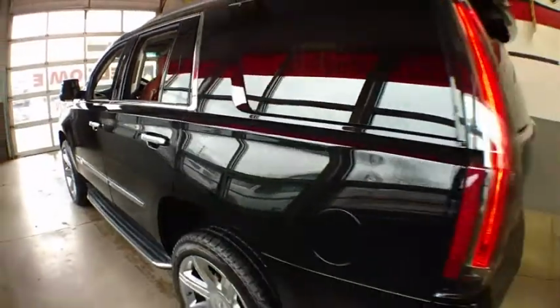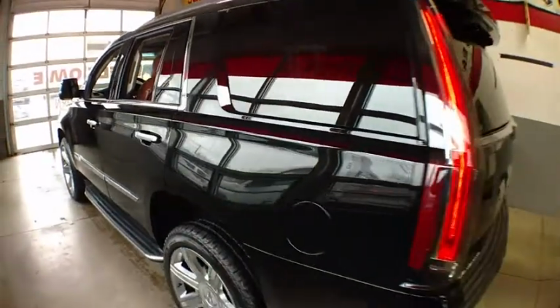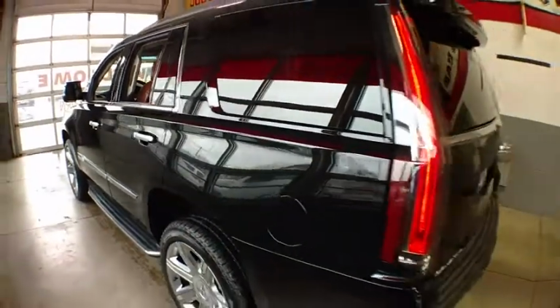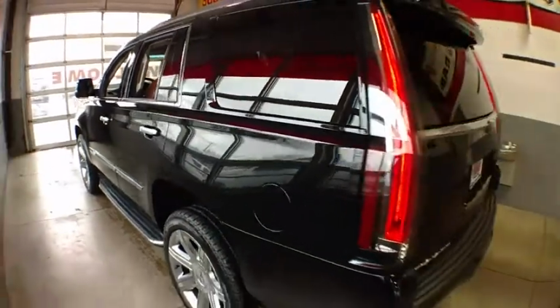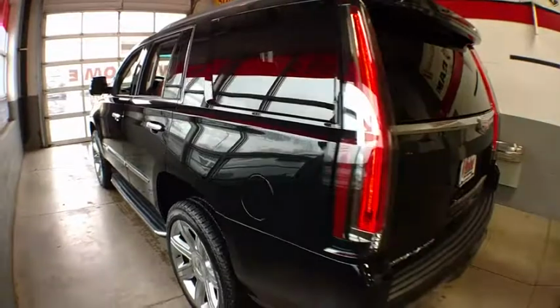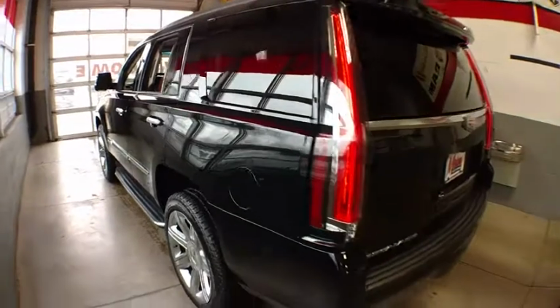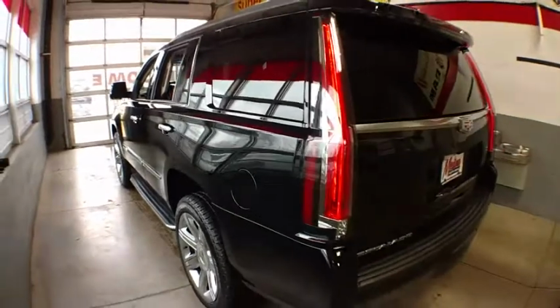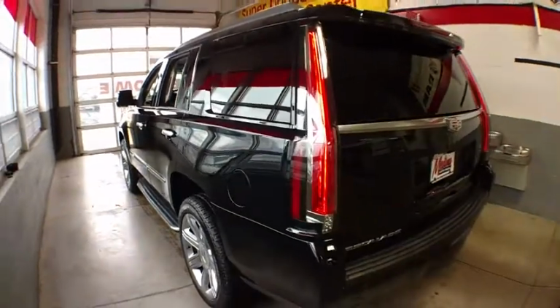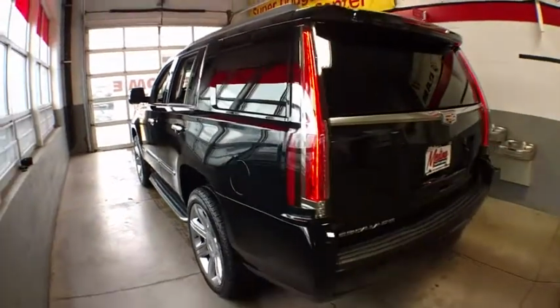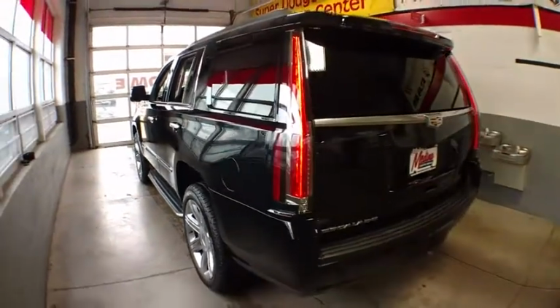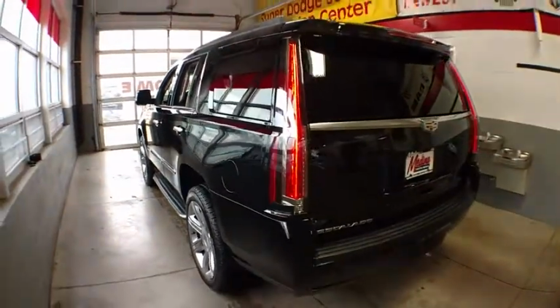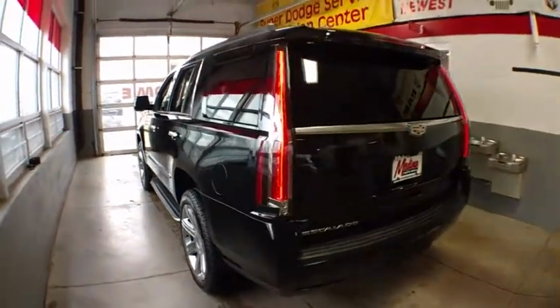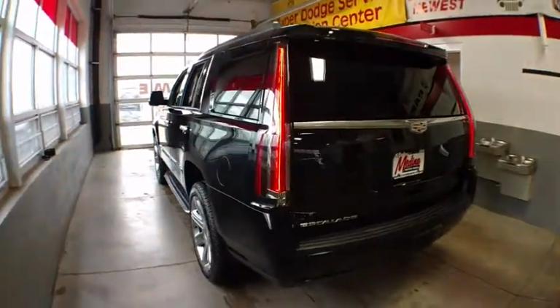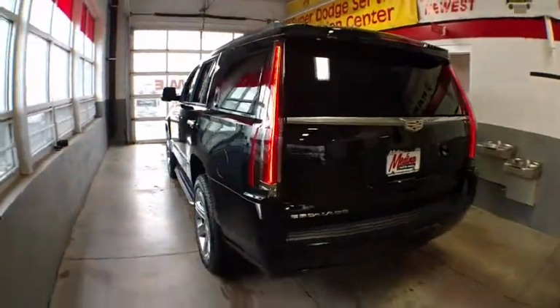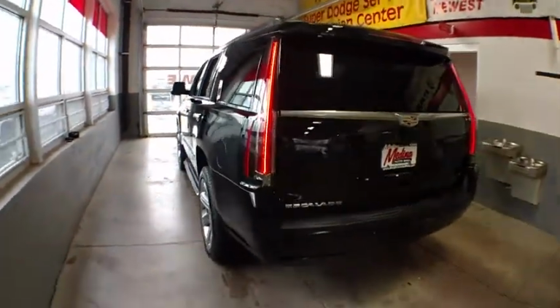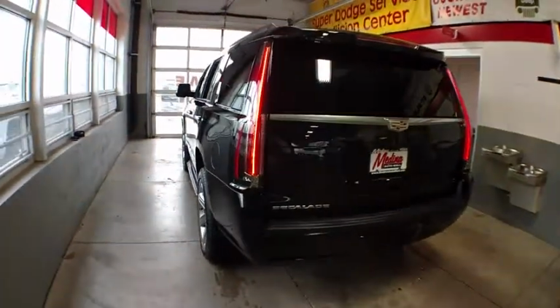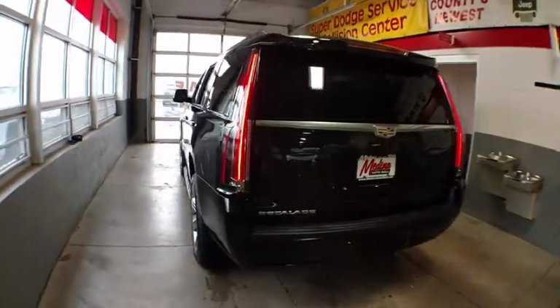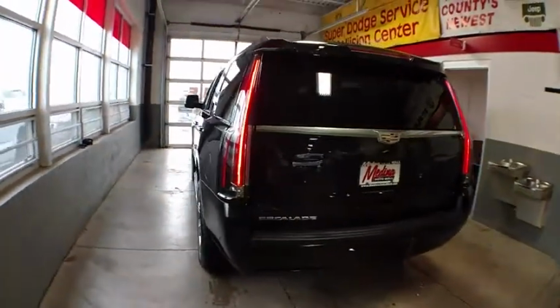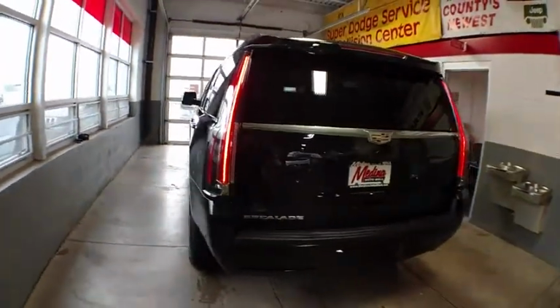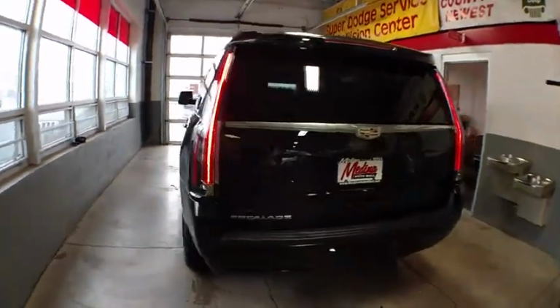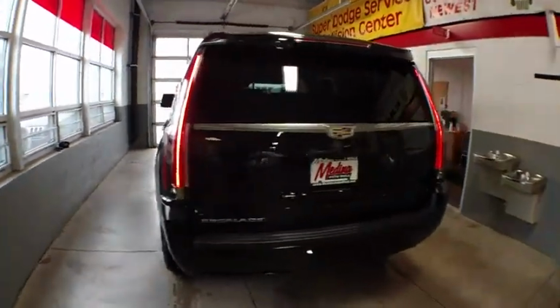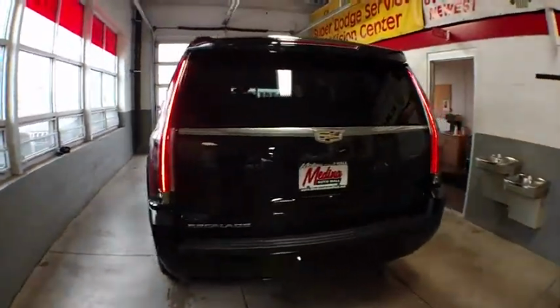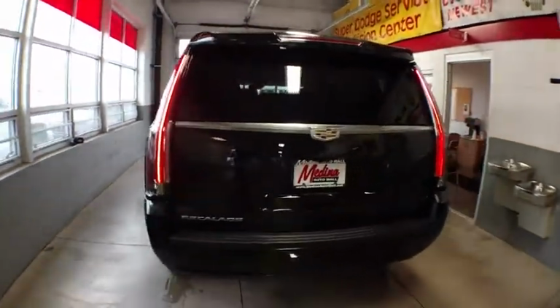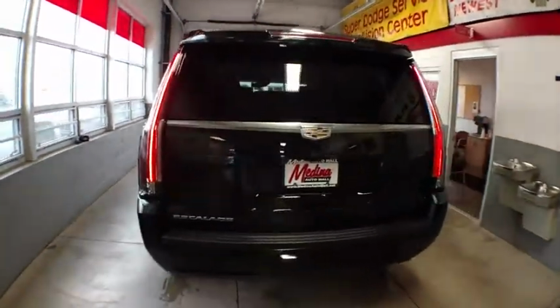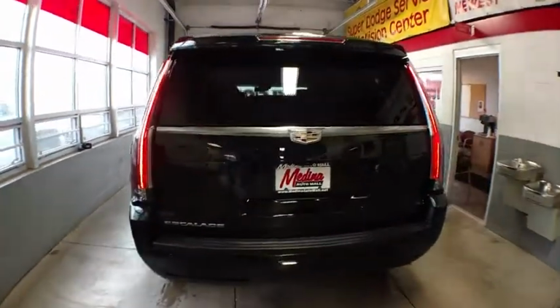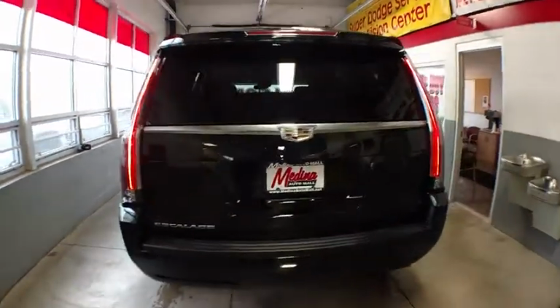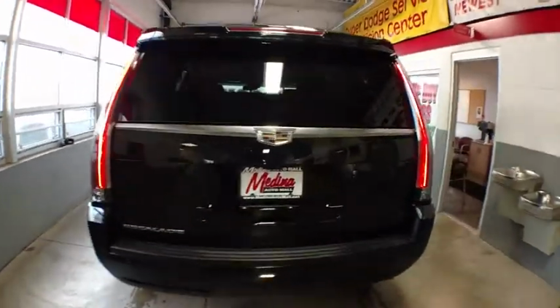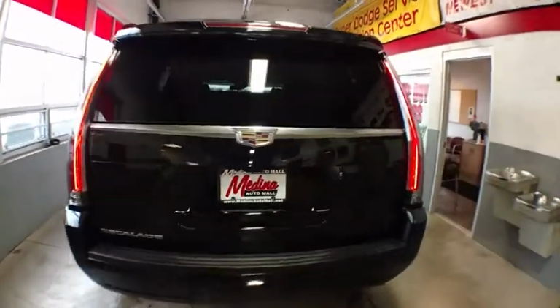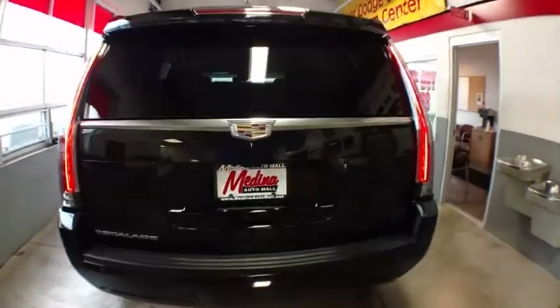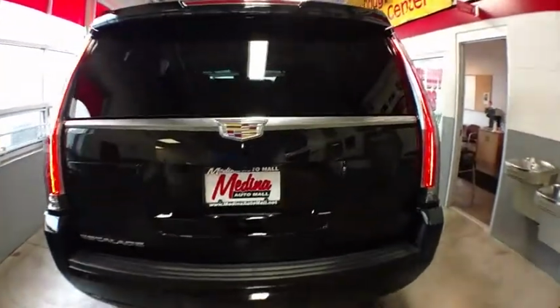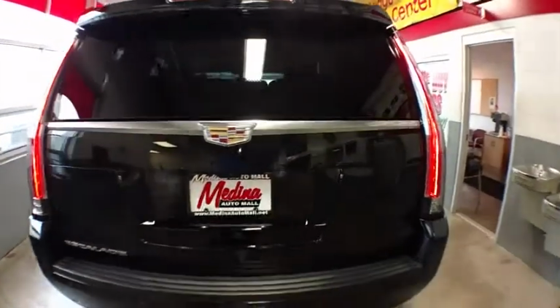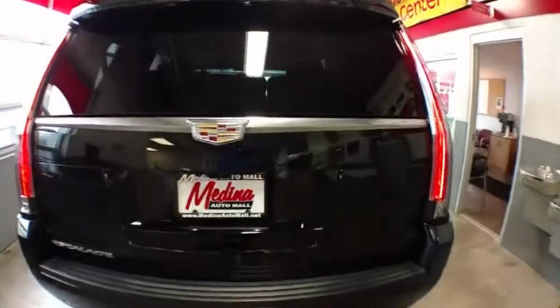Four-wheel drive, keyless start, cruise control, four-wheel disc brakes, universal garage door opener.